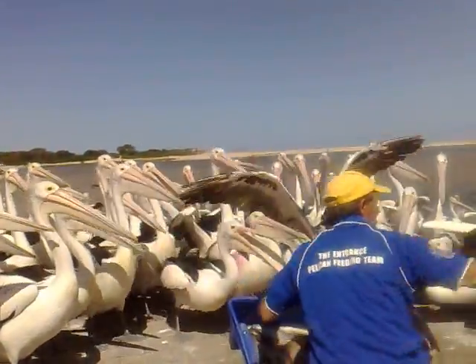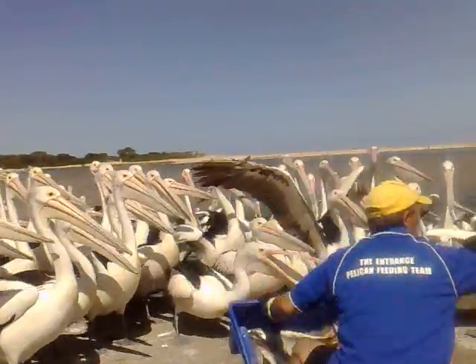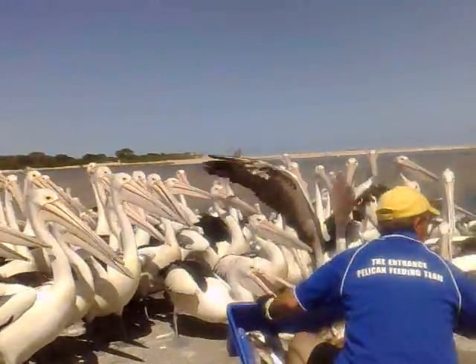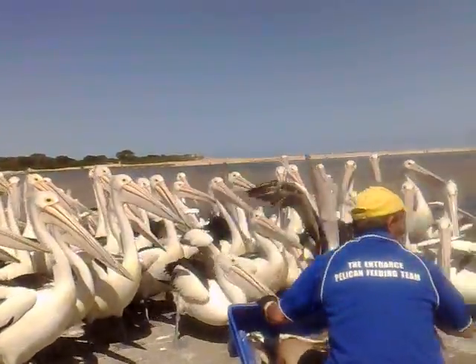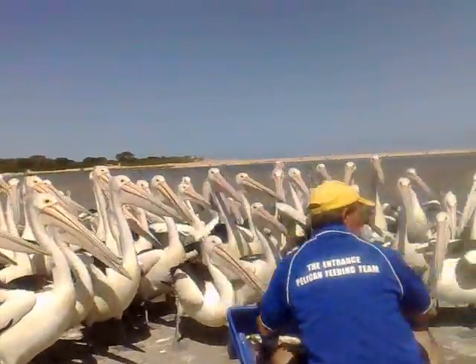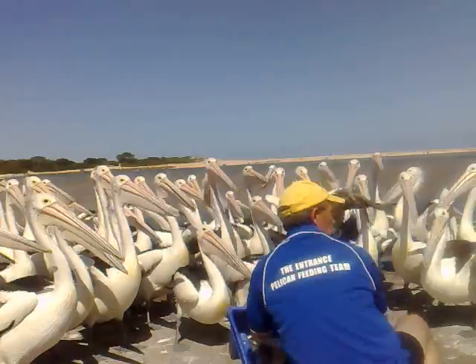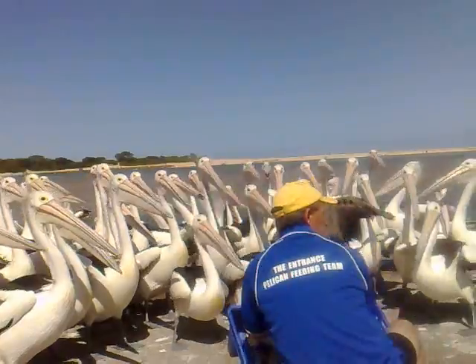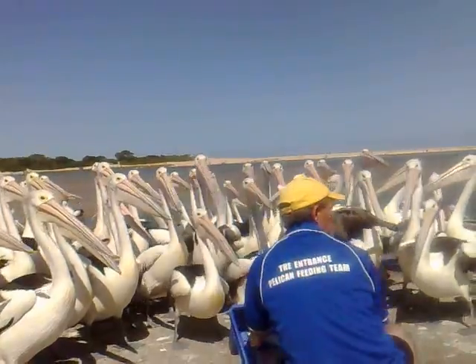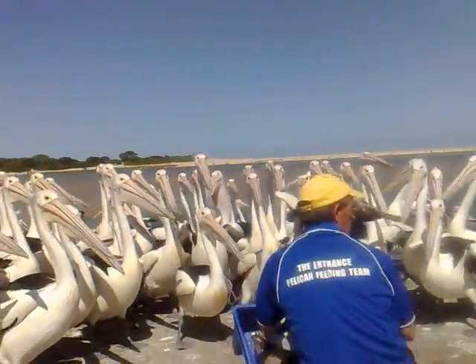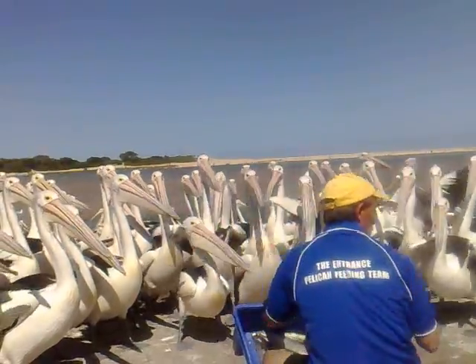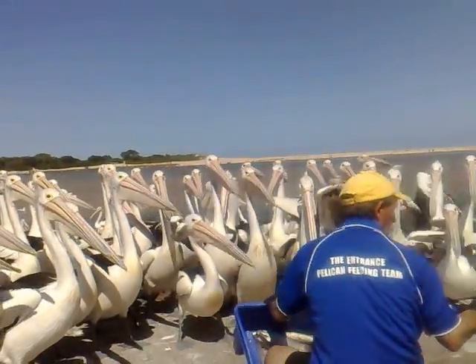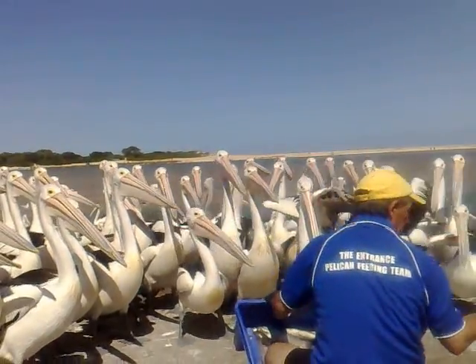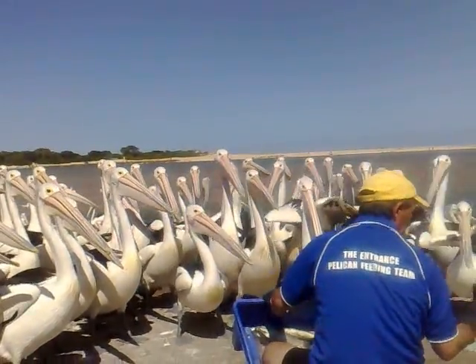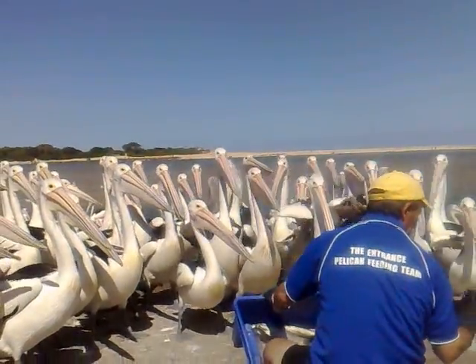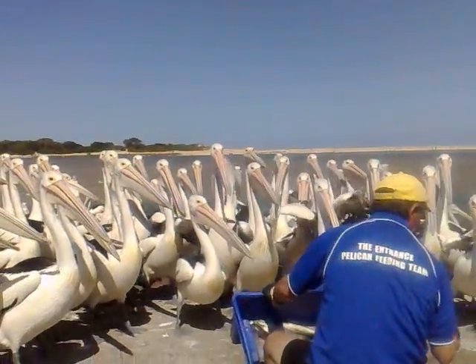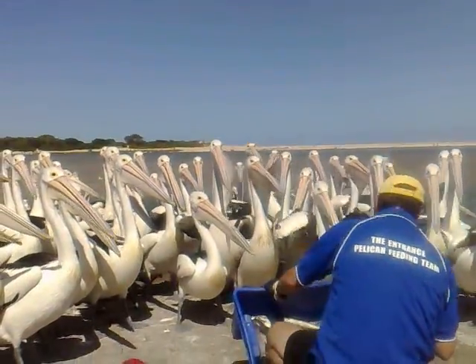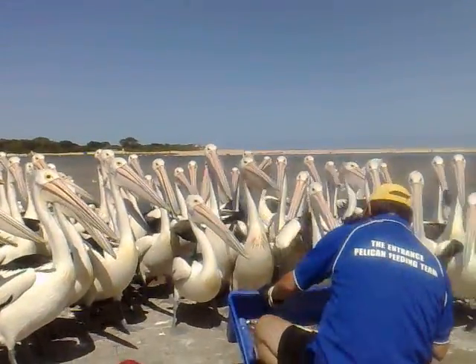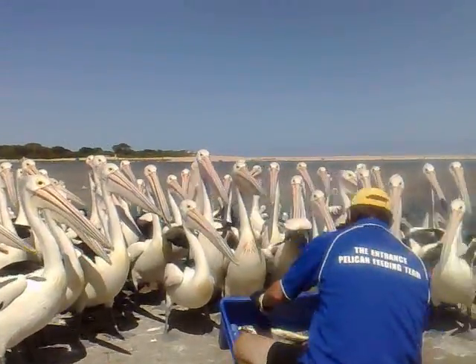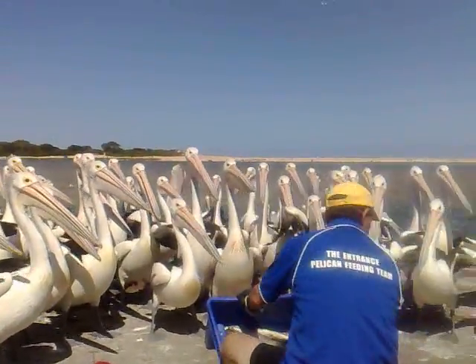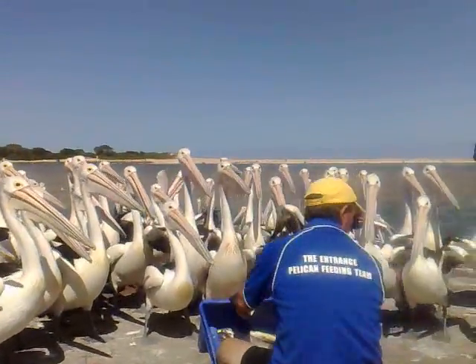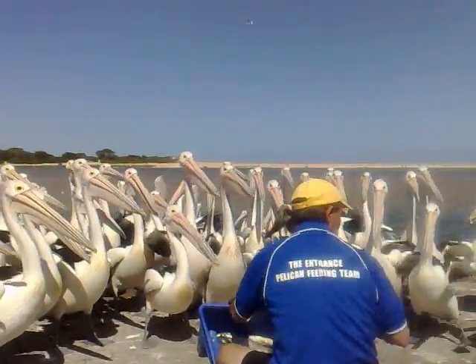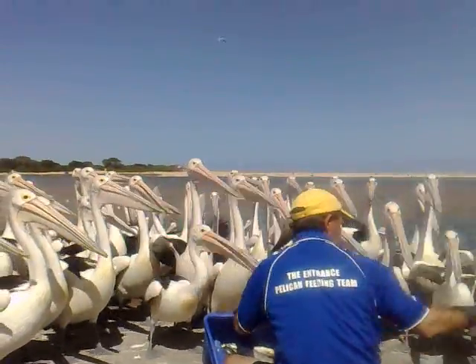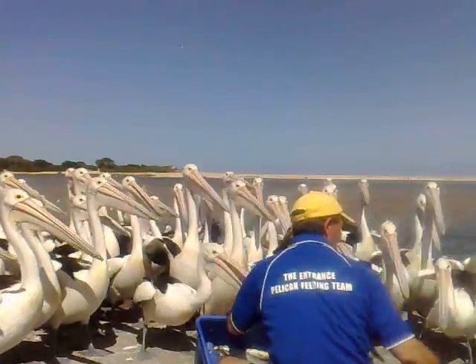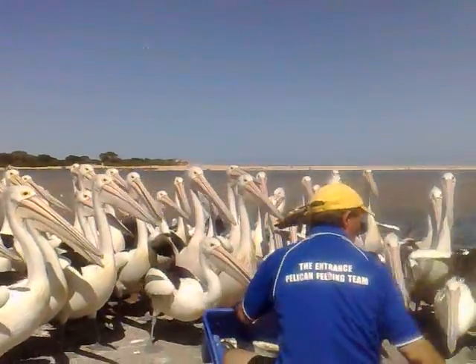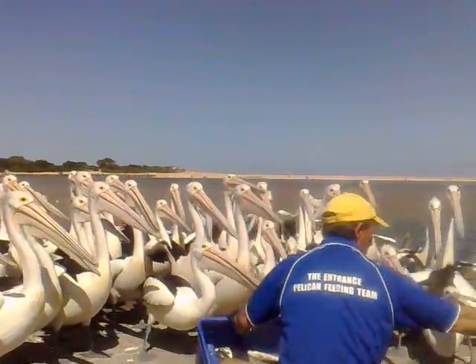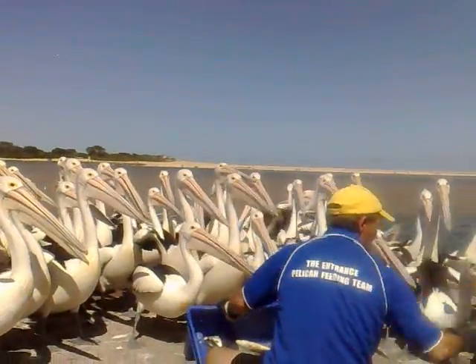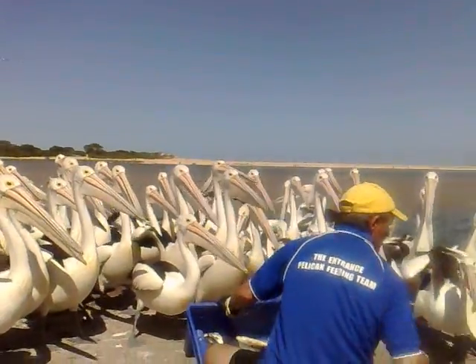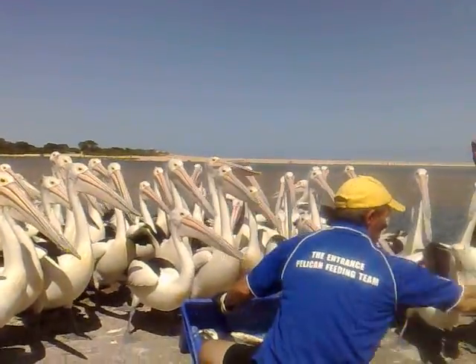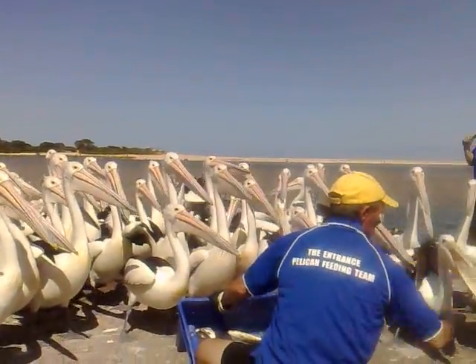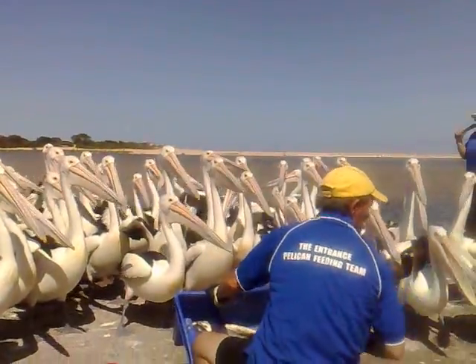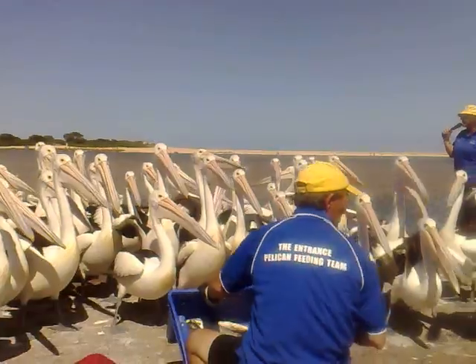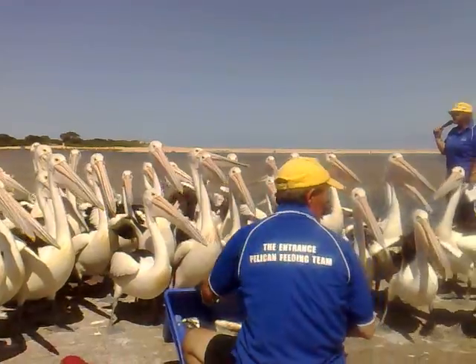If you are out and about fishing or picnicking here, please take your remaining rubbish with you and pop it in our local bins.